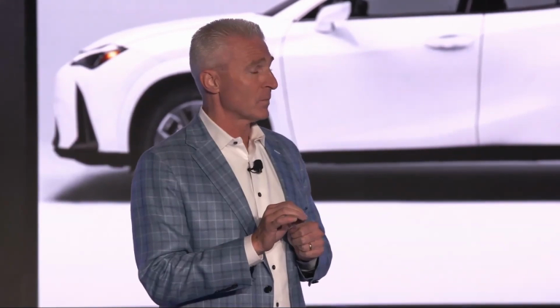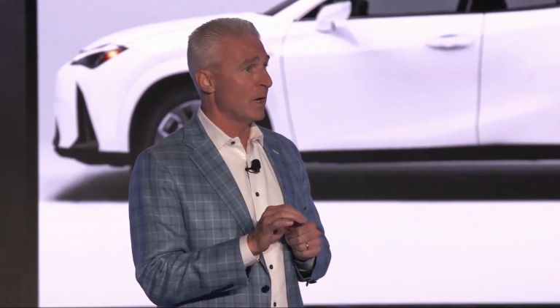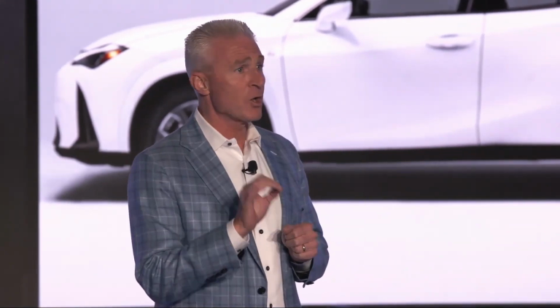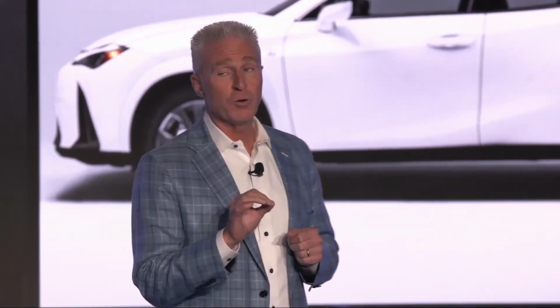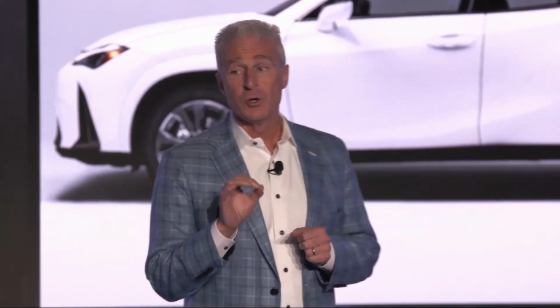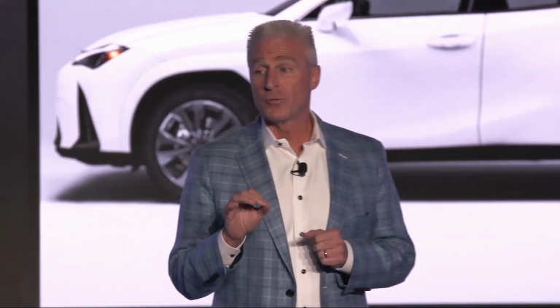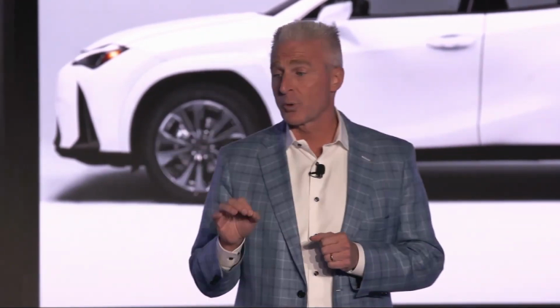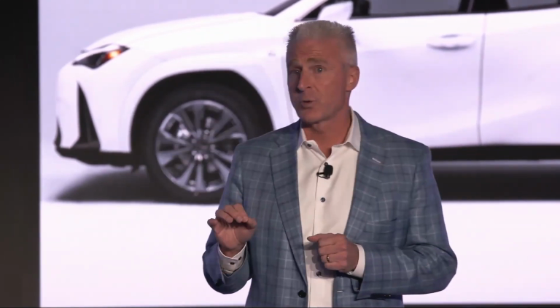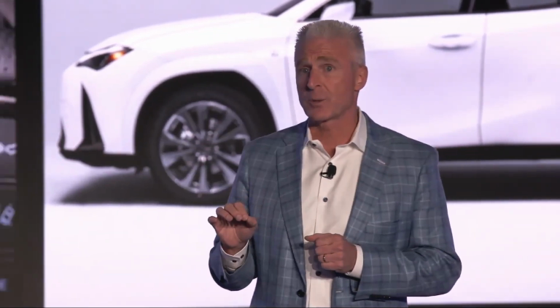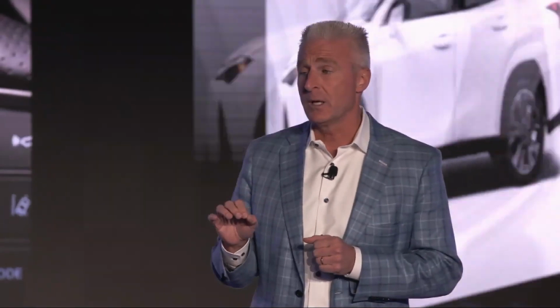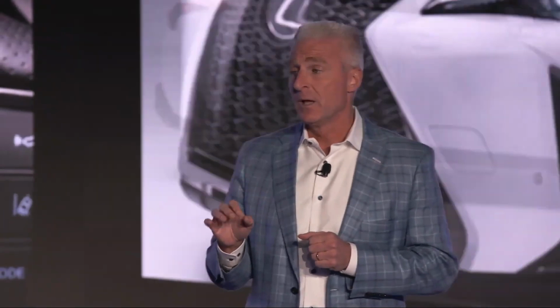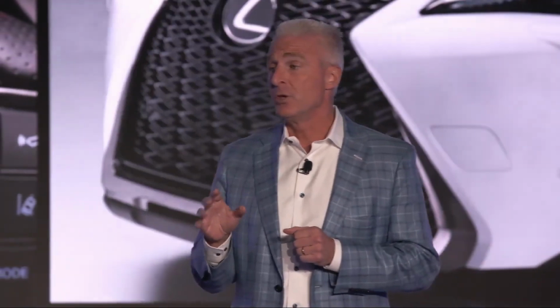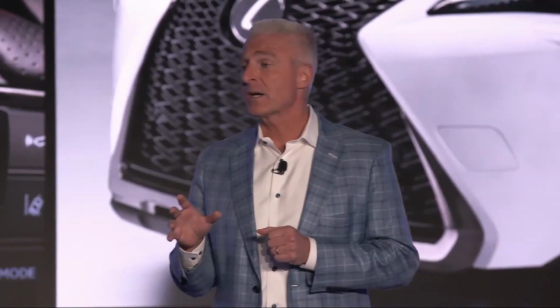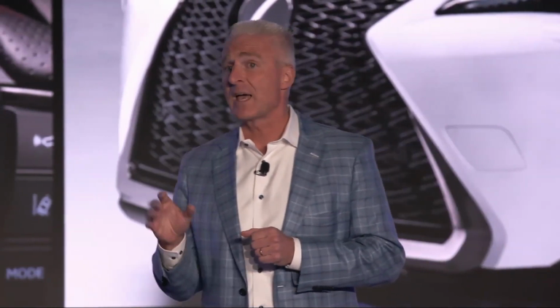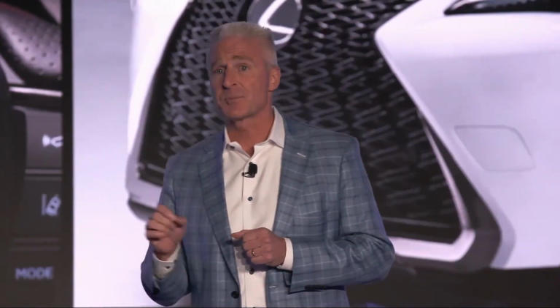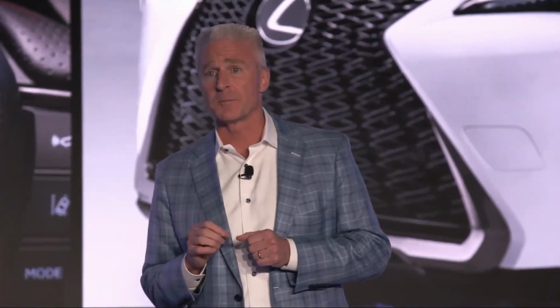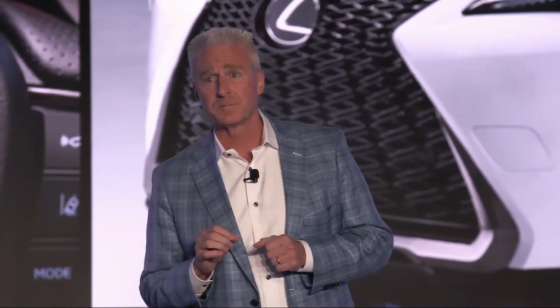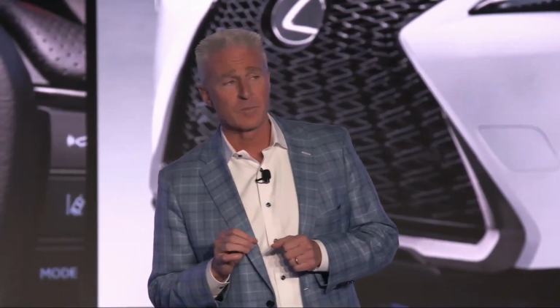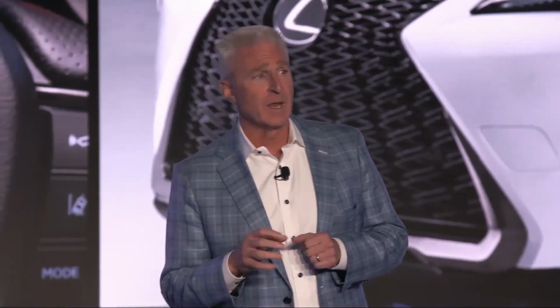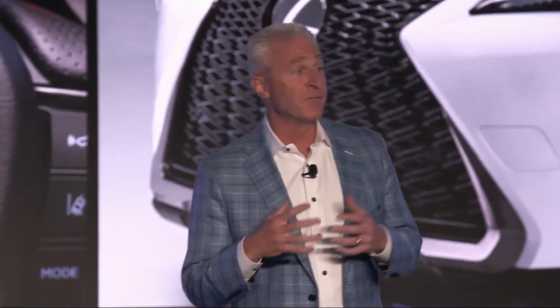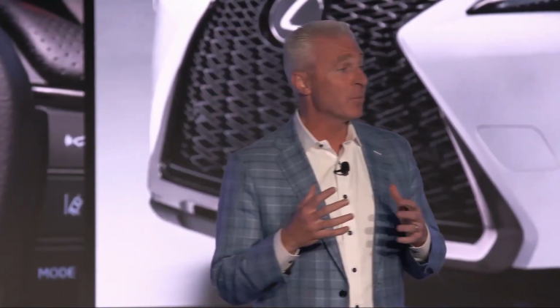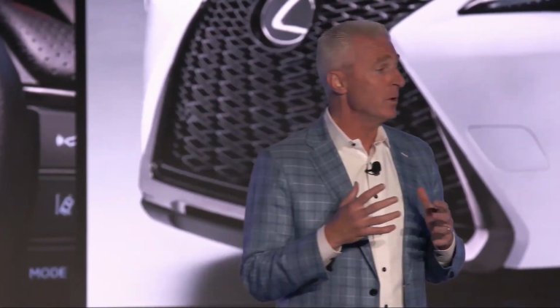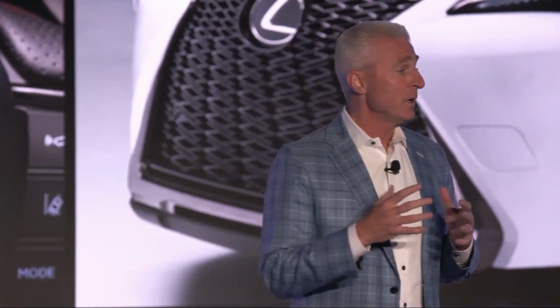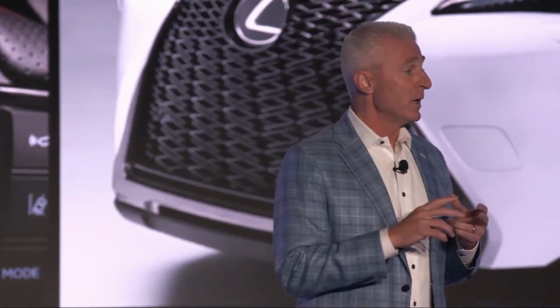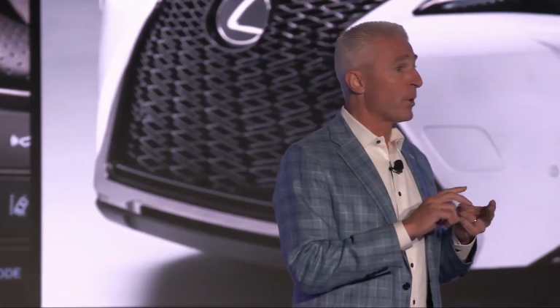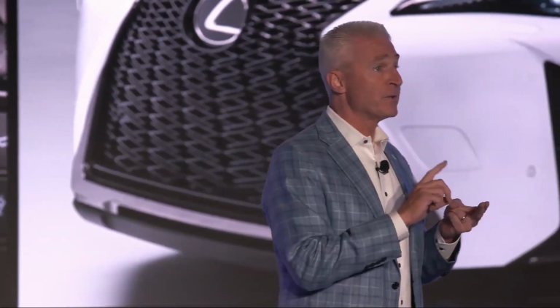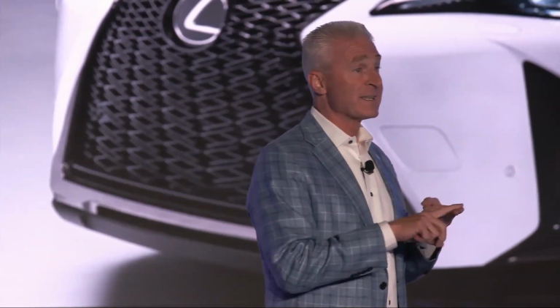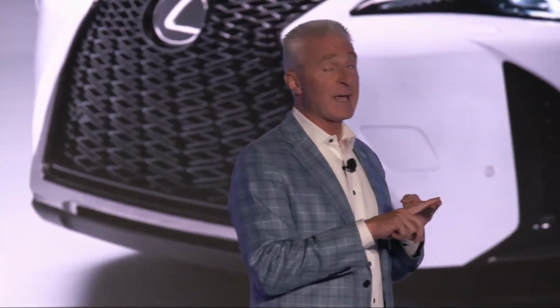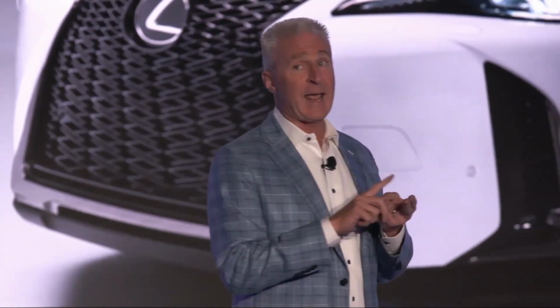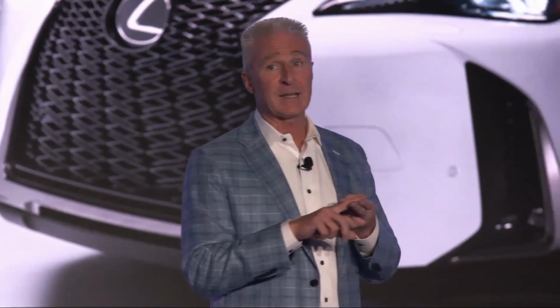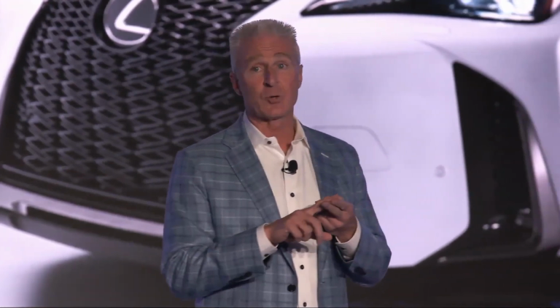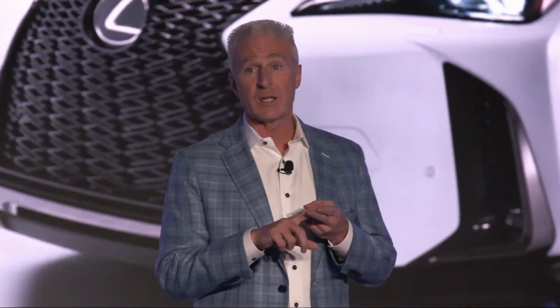Also new for 2023, the UX F-Sport, available in both design and handling grades.